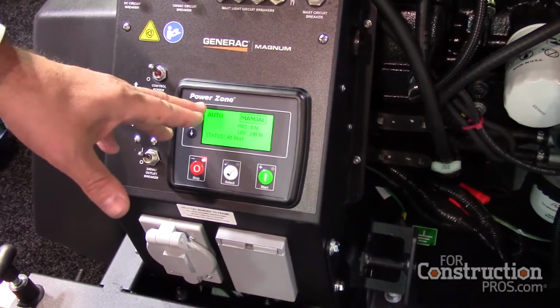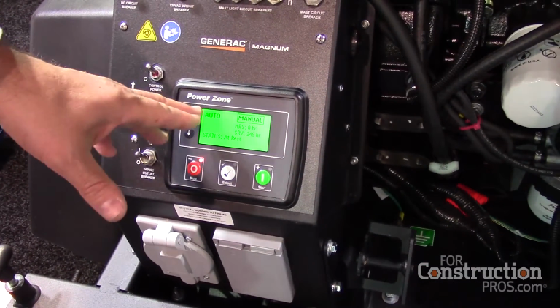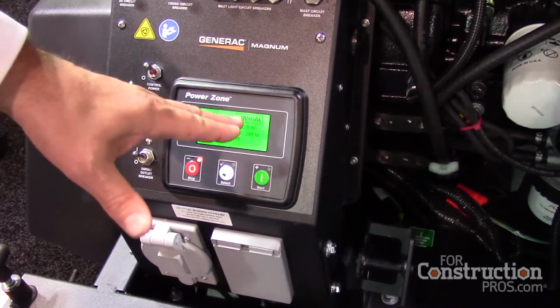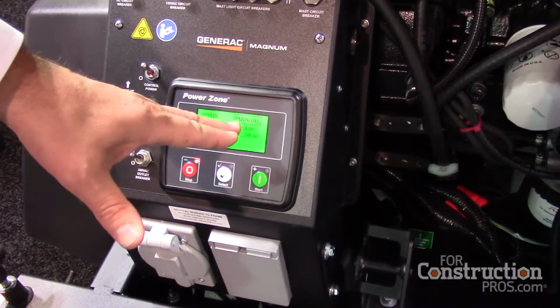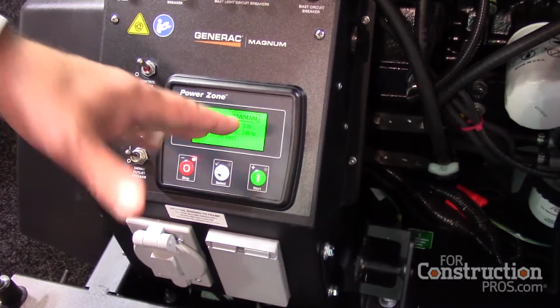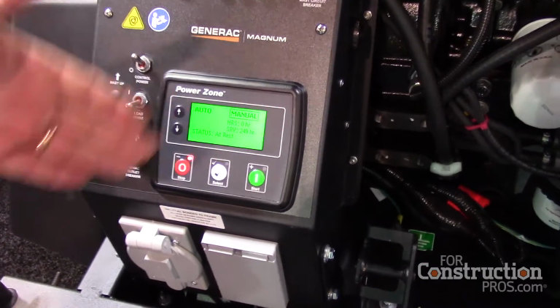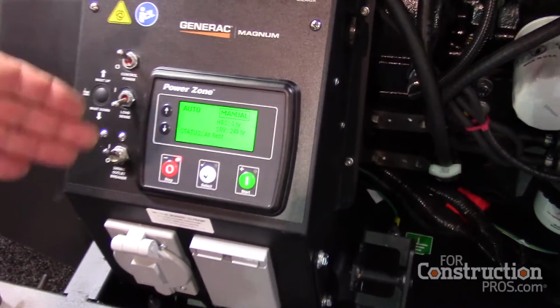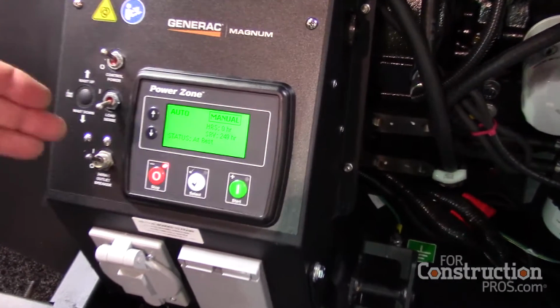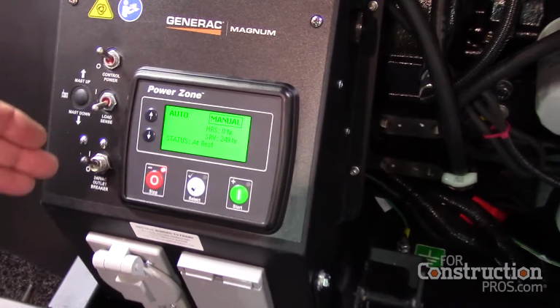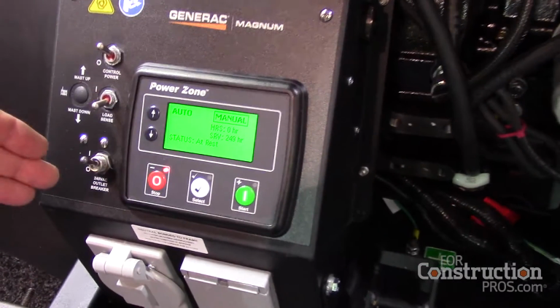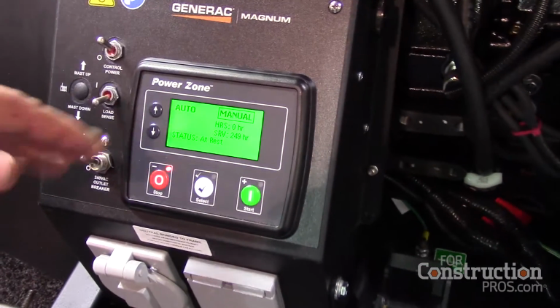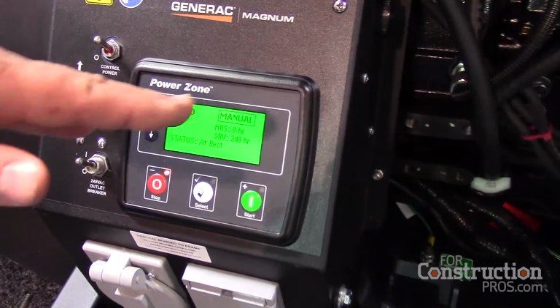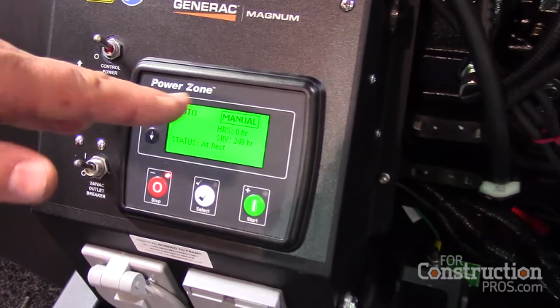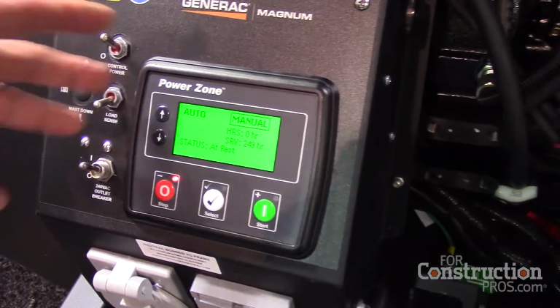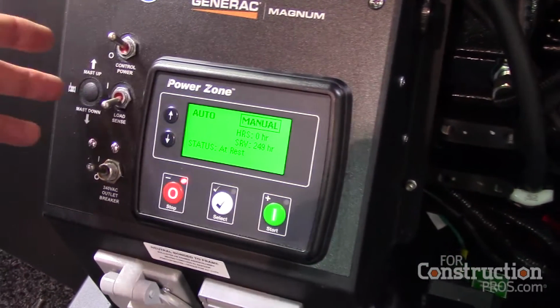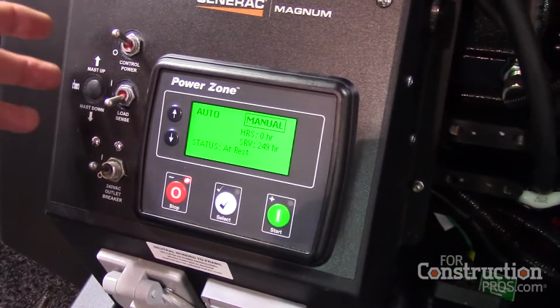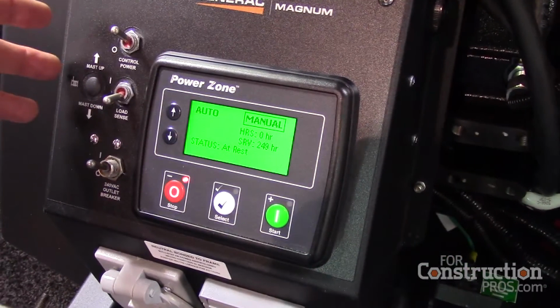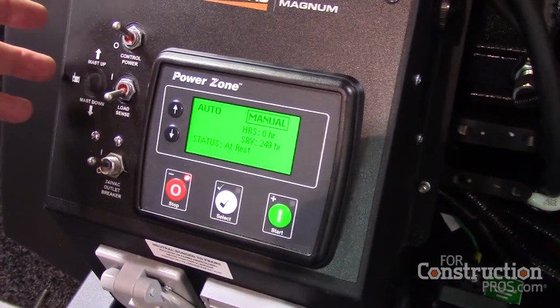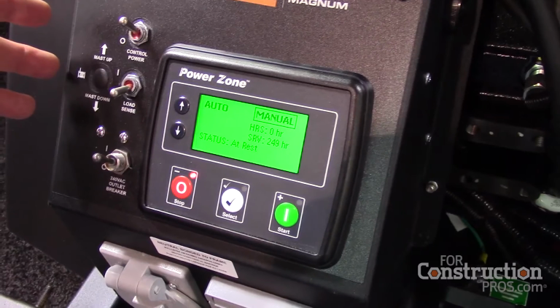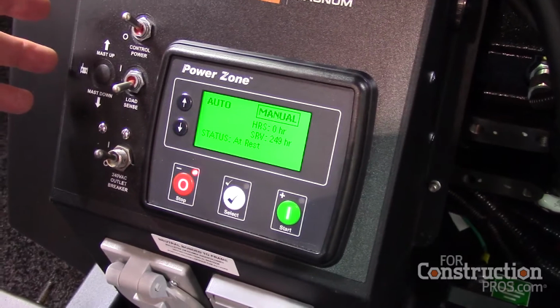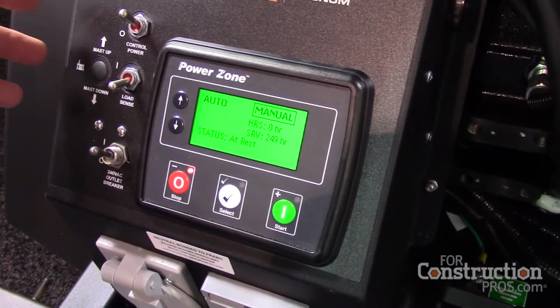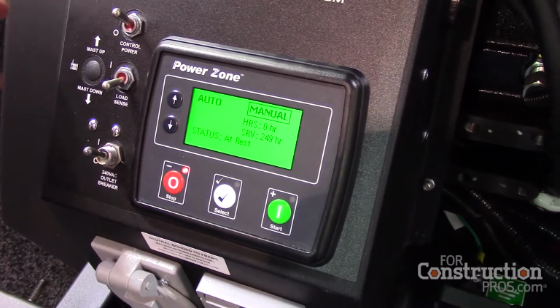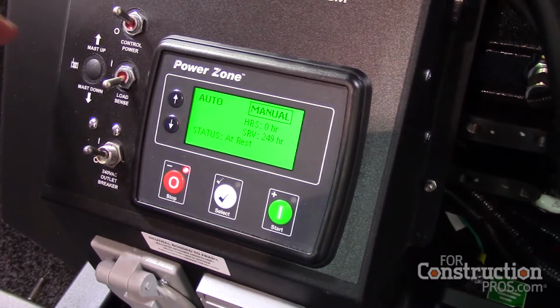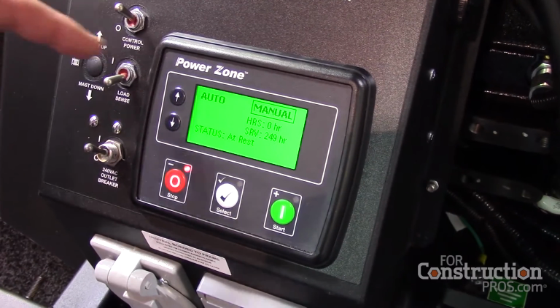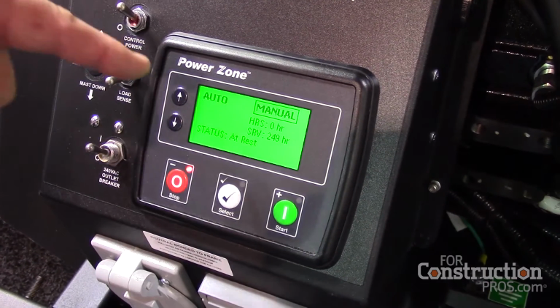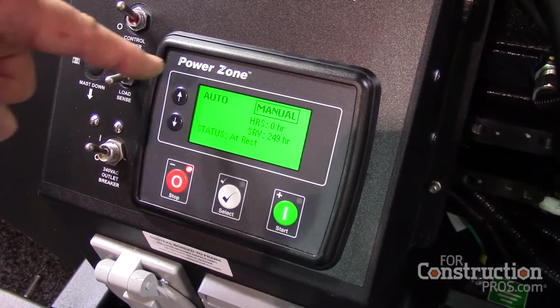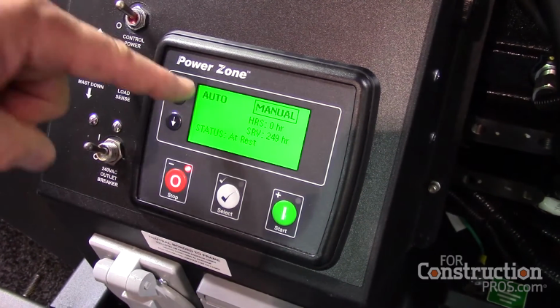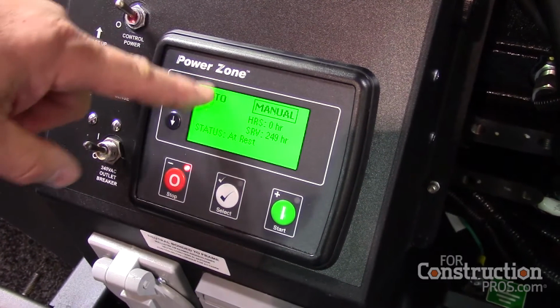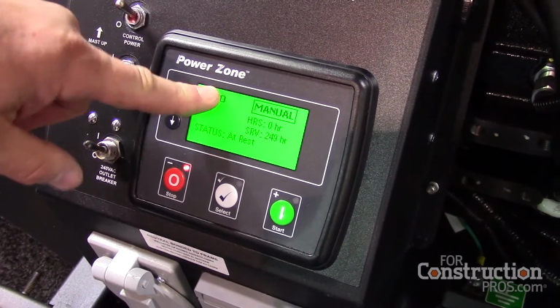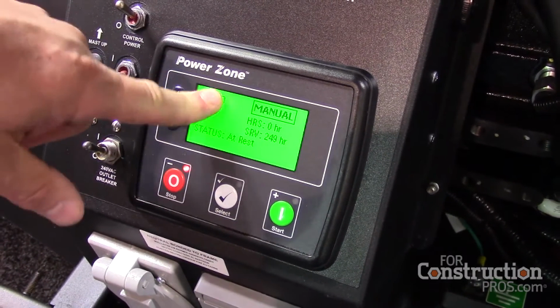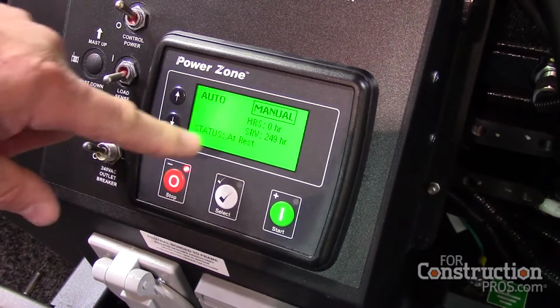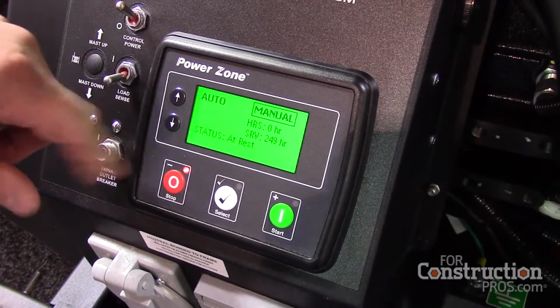Basically, you are towing a generator that happens to have lights. You've got an auto setting or a manual setting — right now it's in manual — but with the Power Zone feature, you can put it into the auto setting.